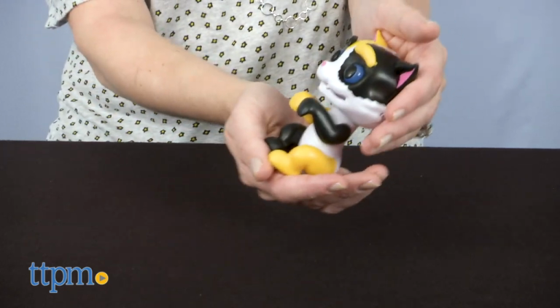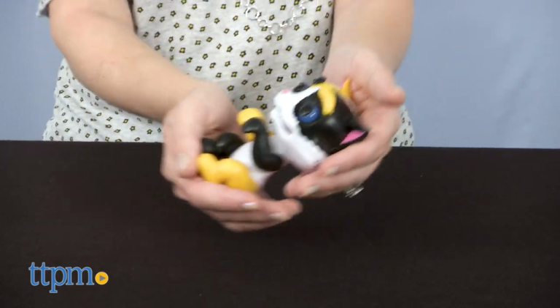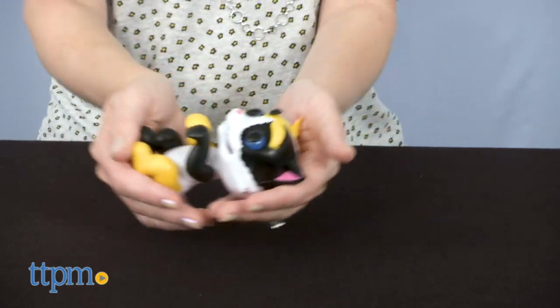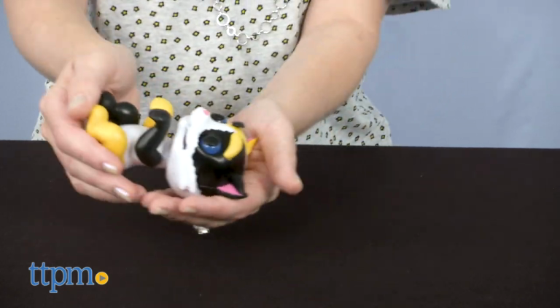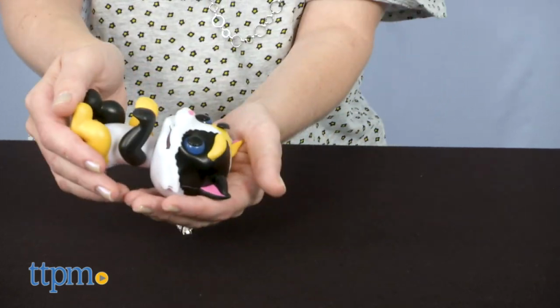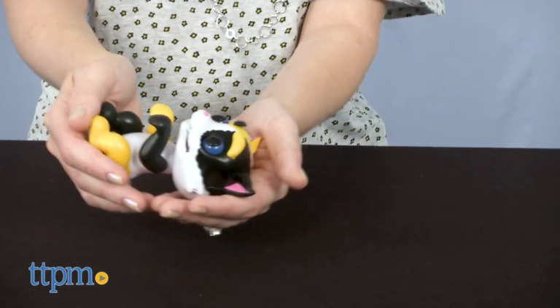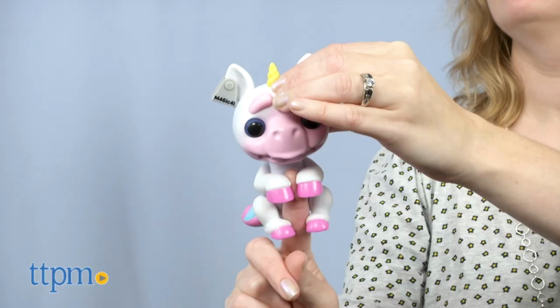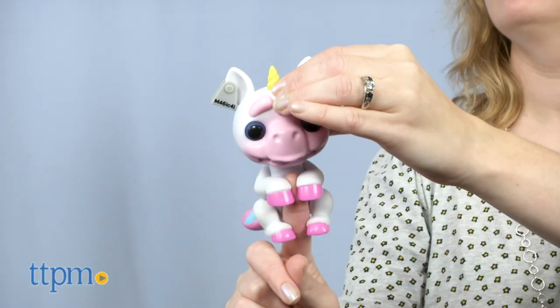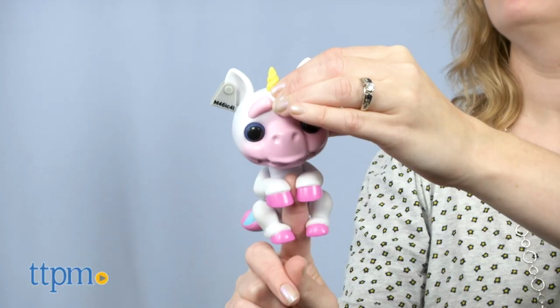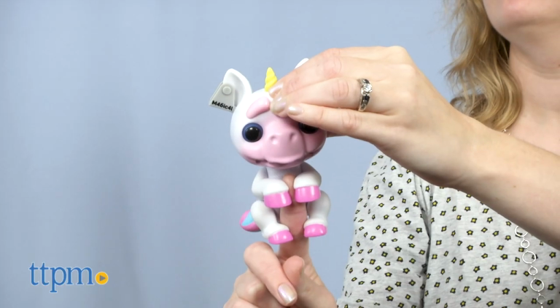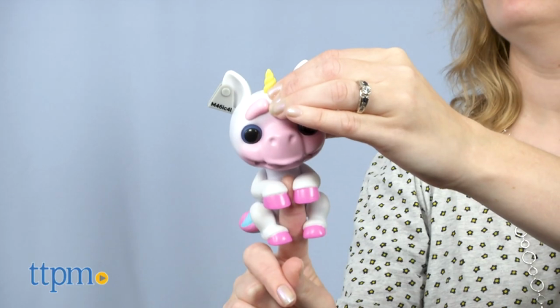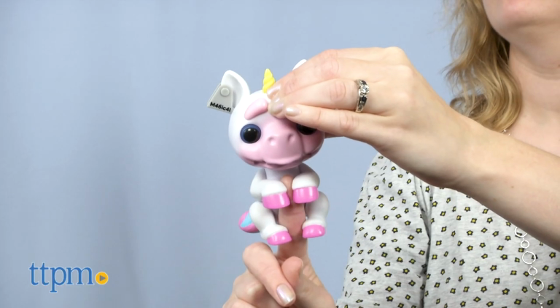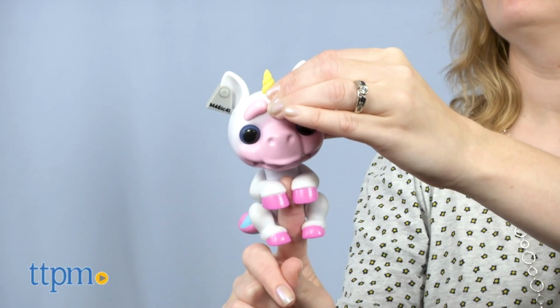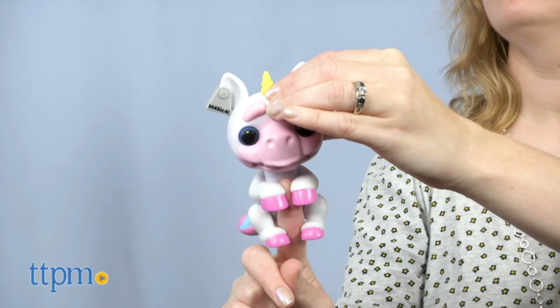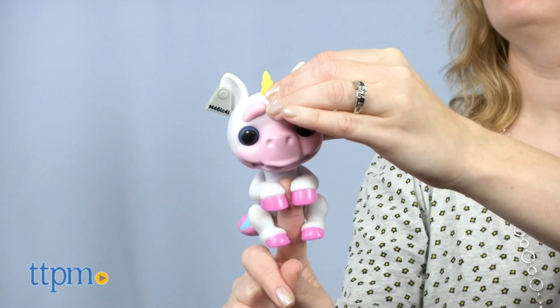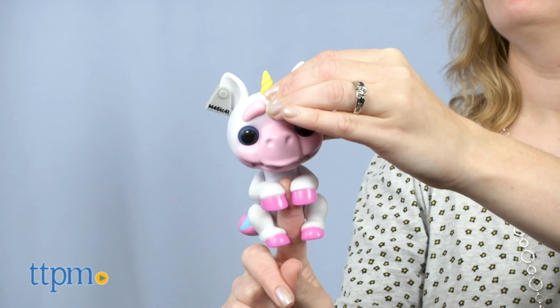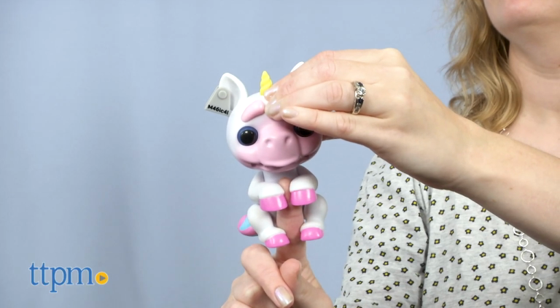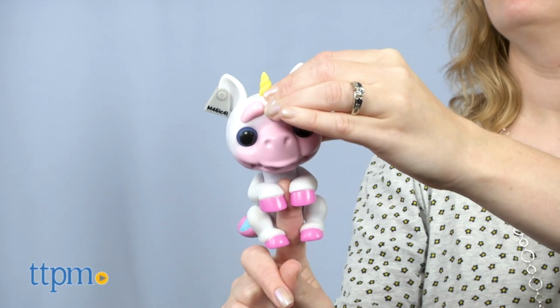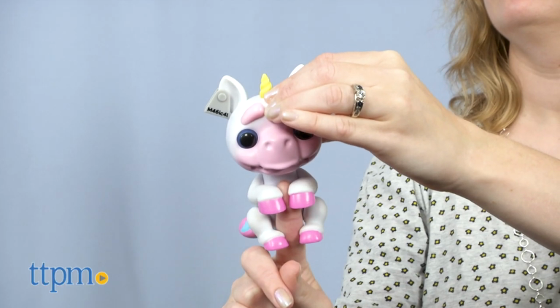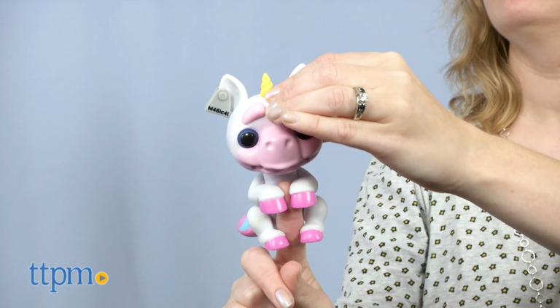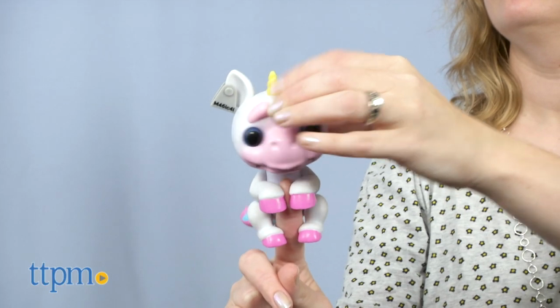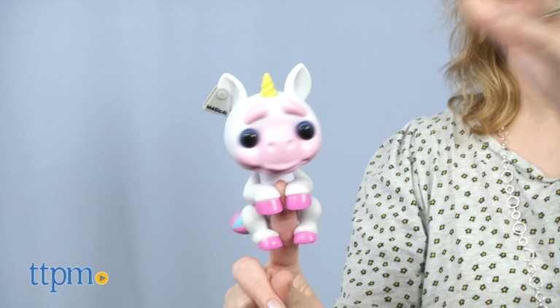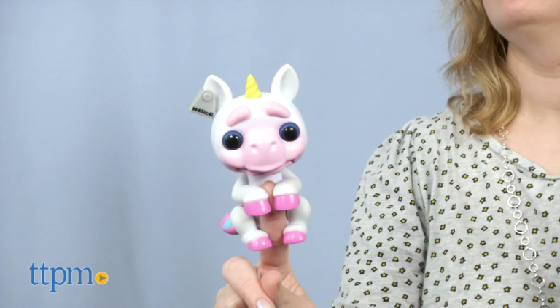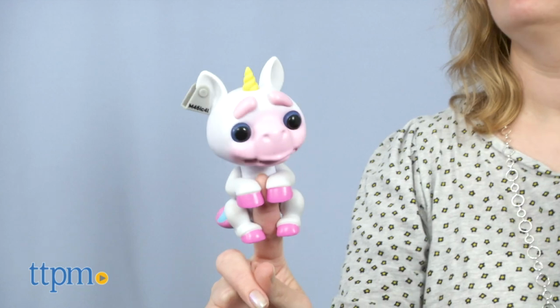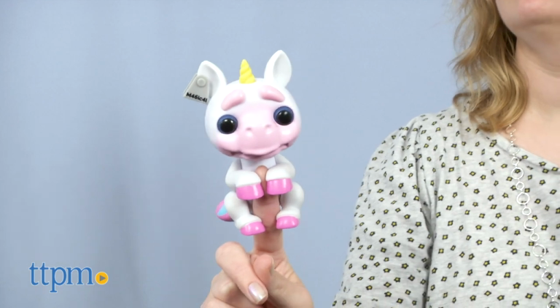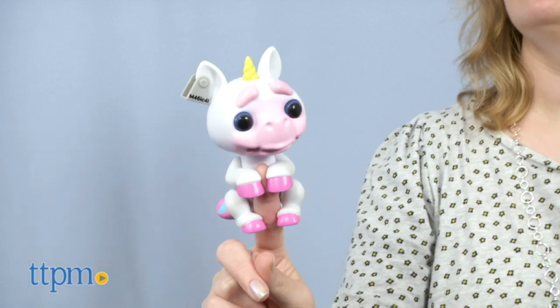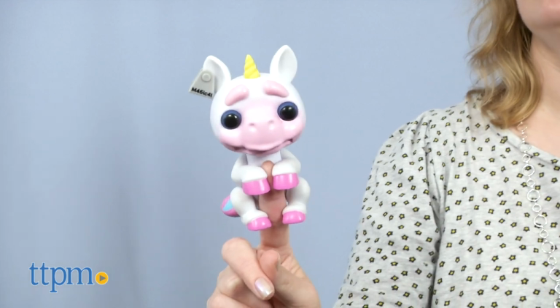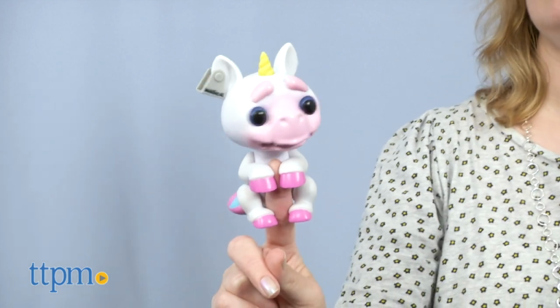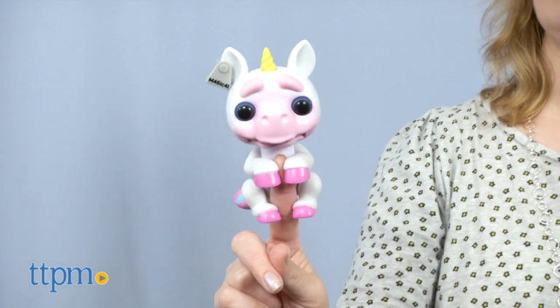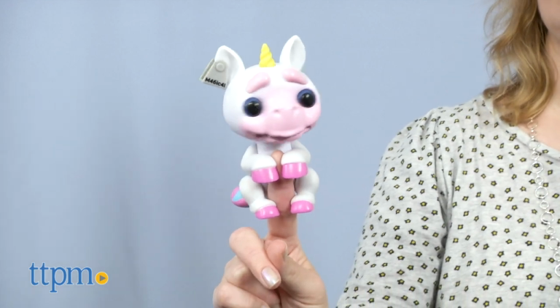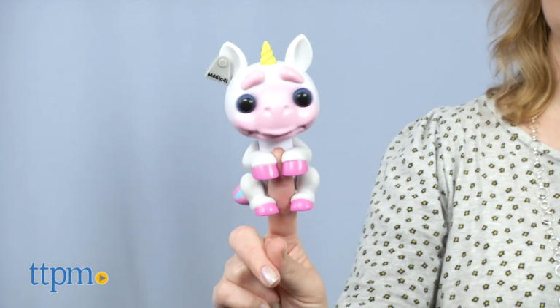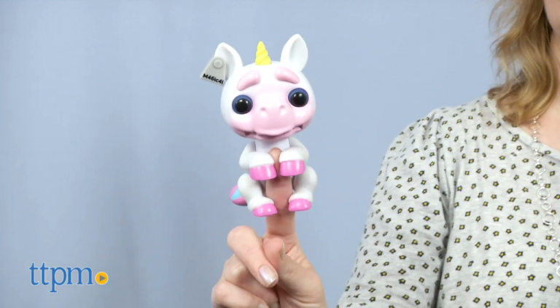These are cute, creepy, and pretty cool. I'm definitely loving the Unicorn. Which one of these is your favorite? Tell me in the comments.